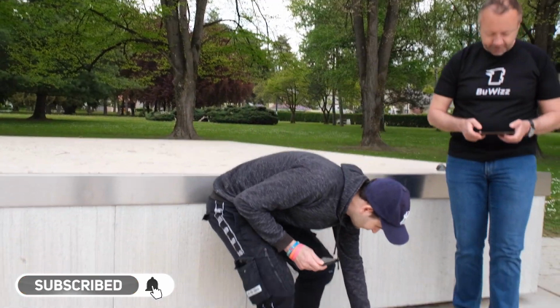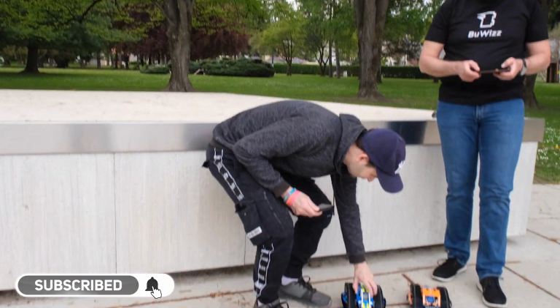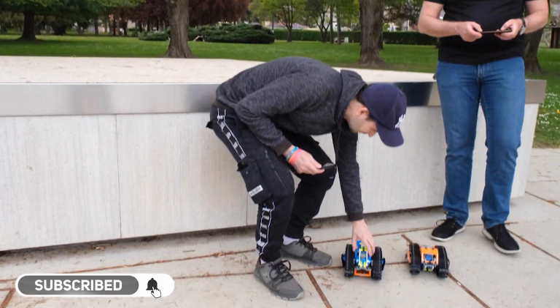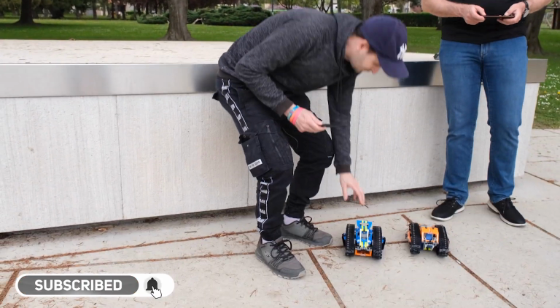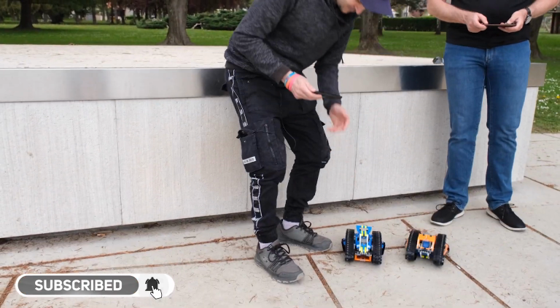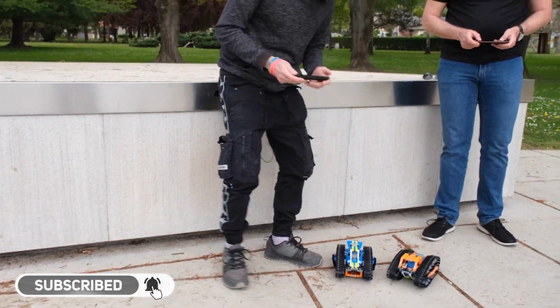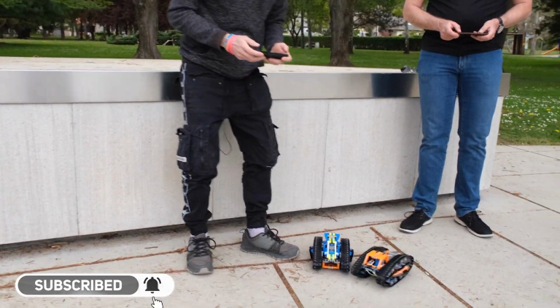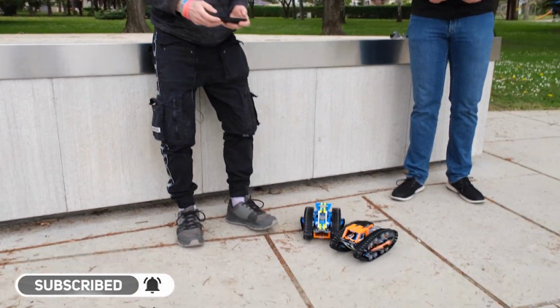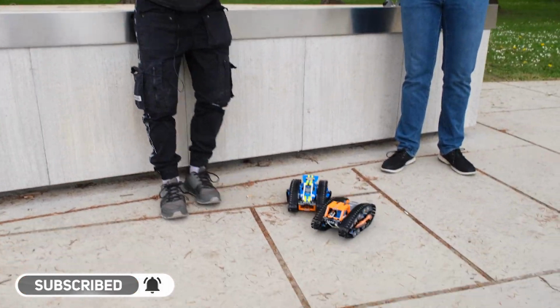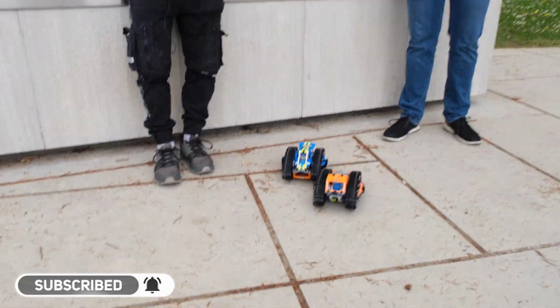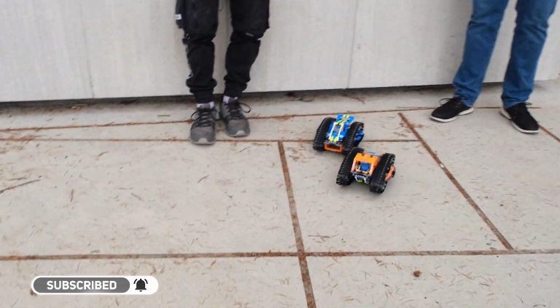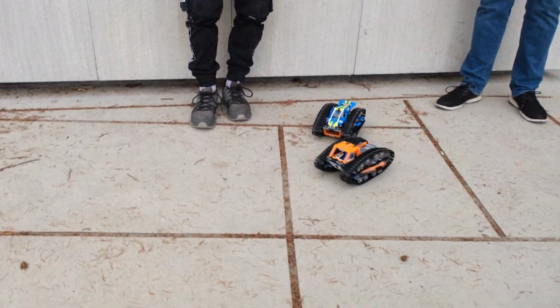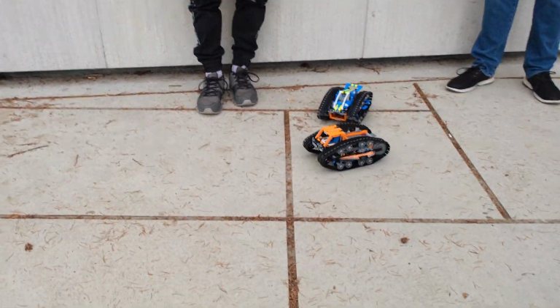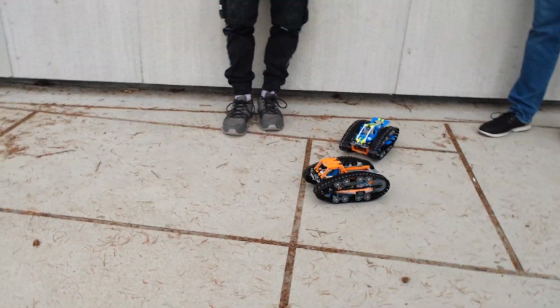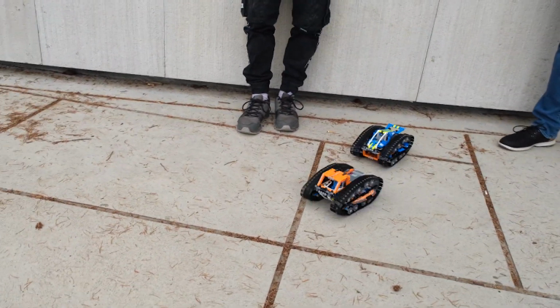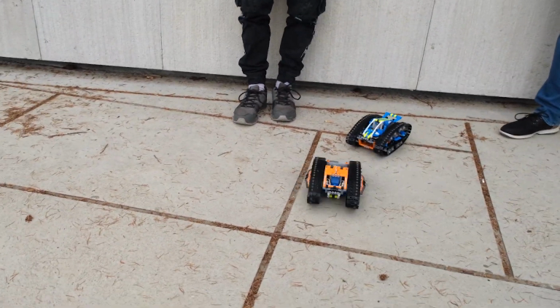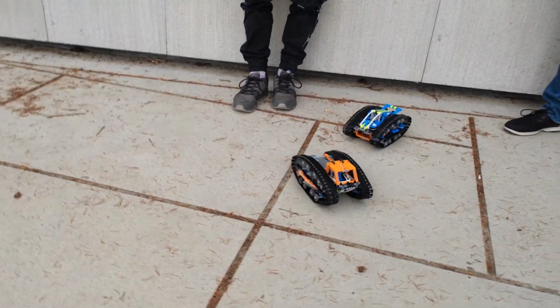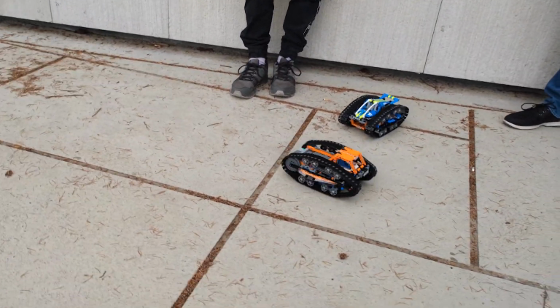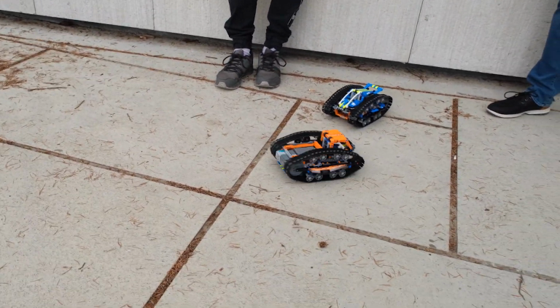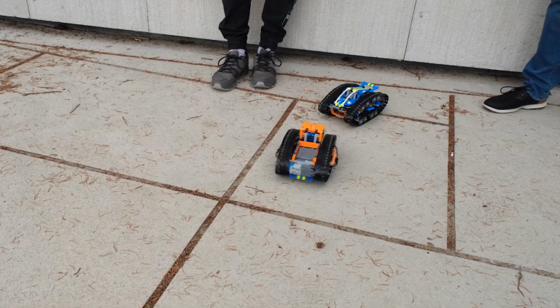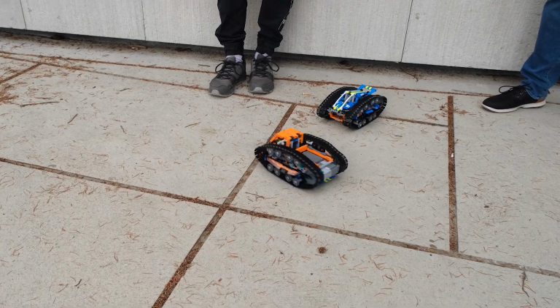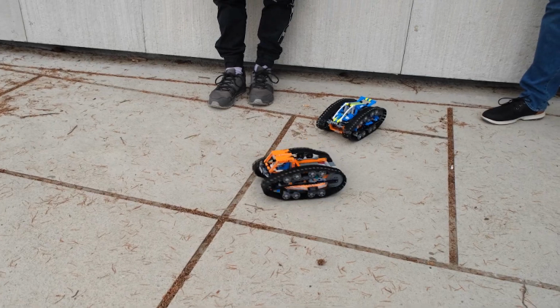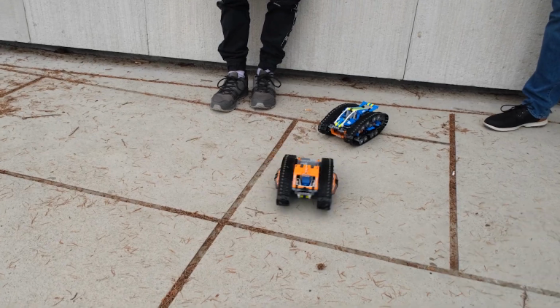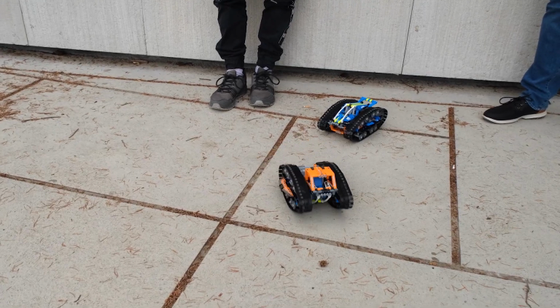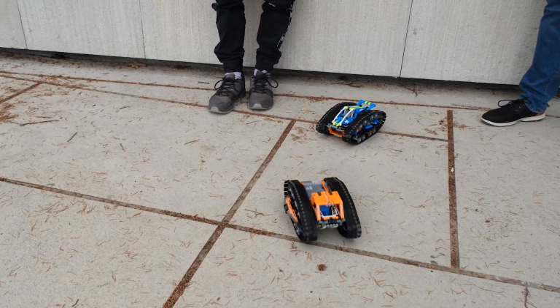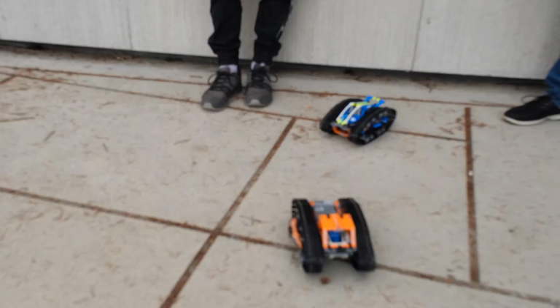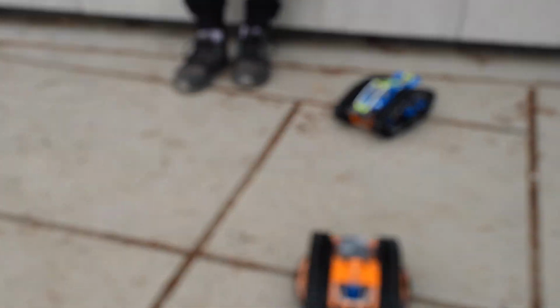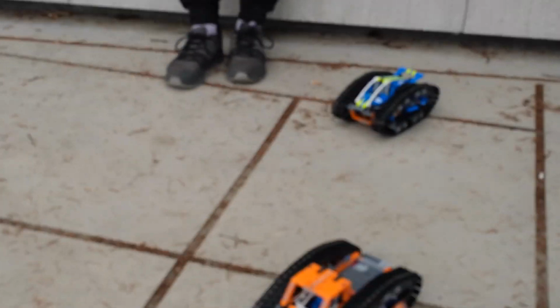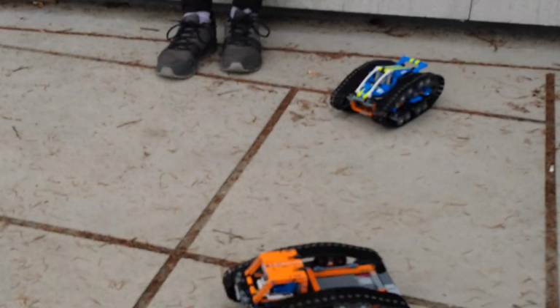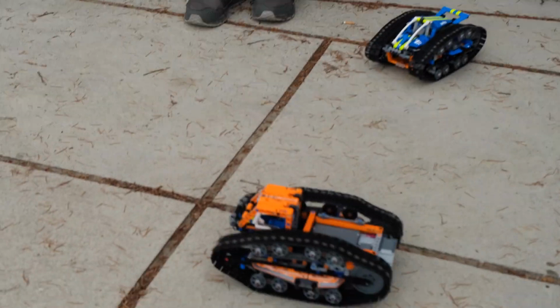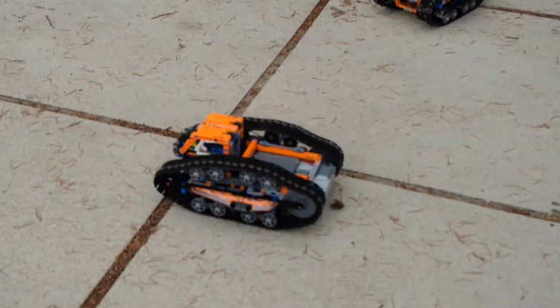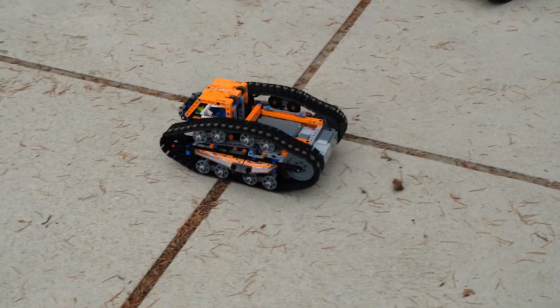Mine is very fast and nimble. What about yours?